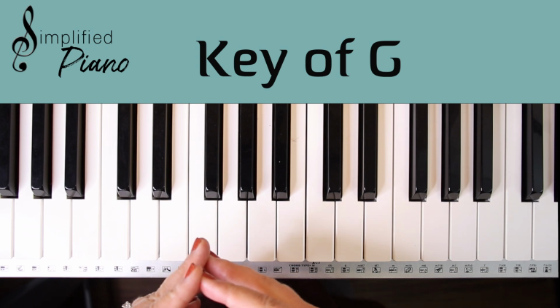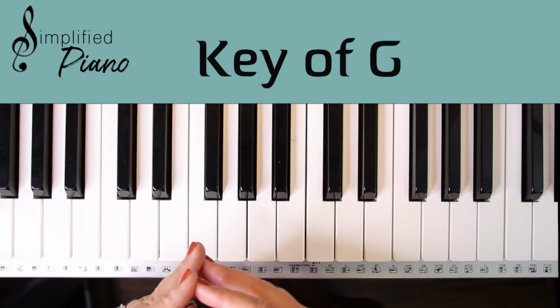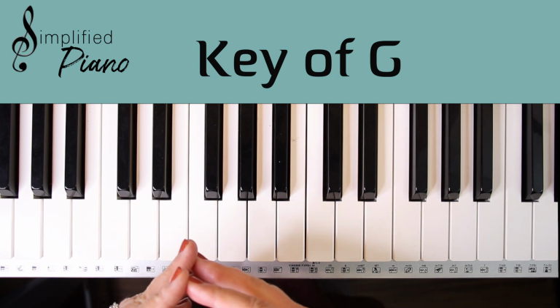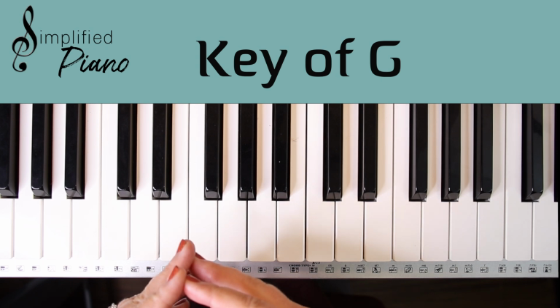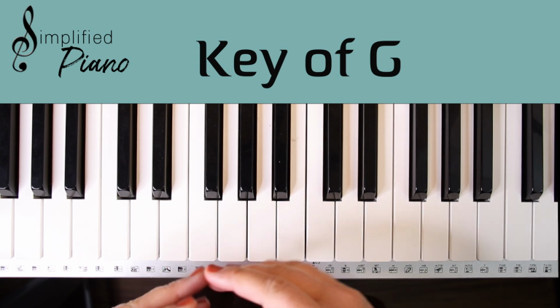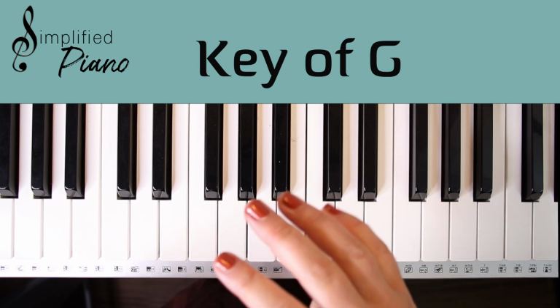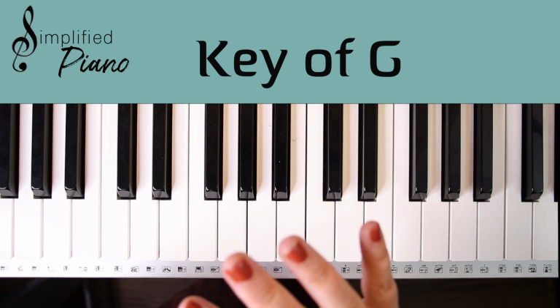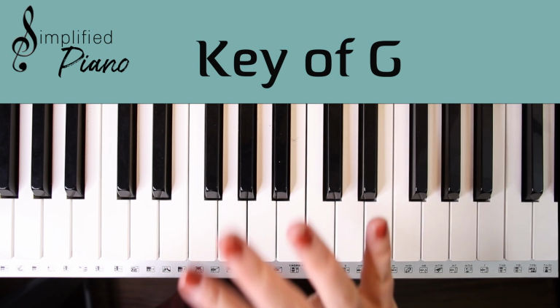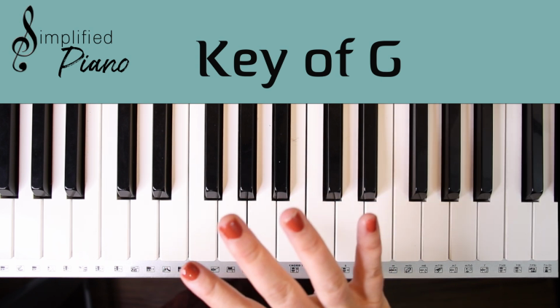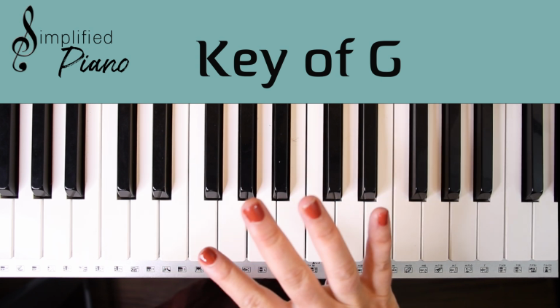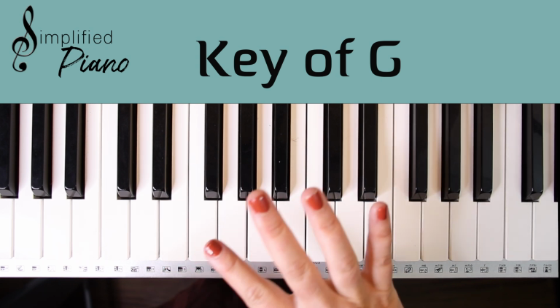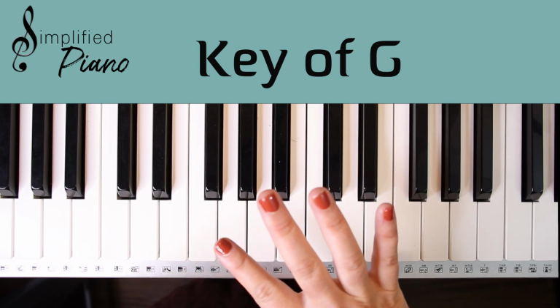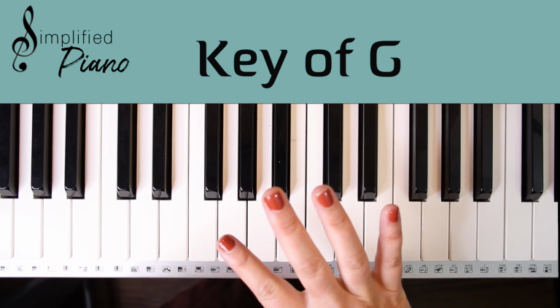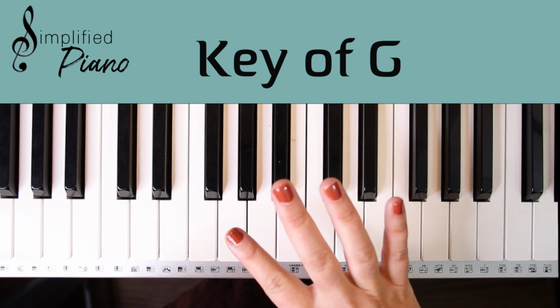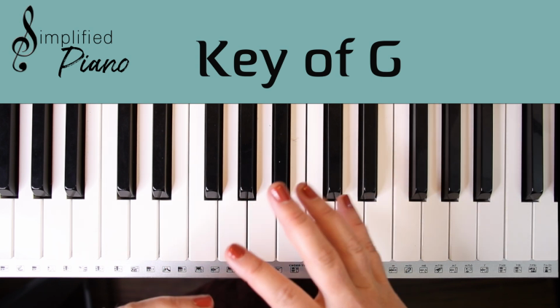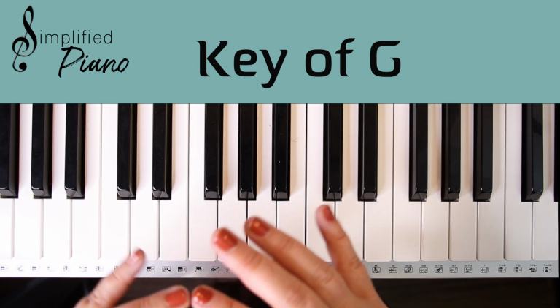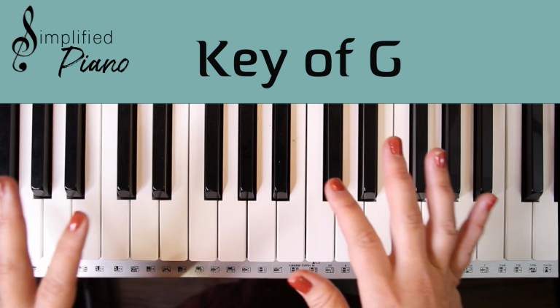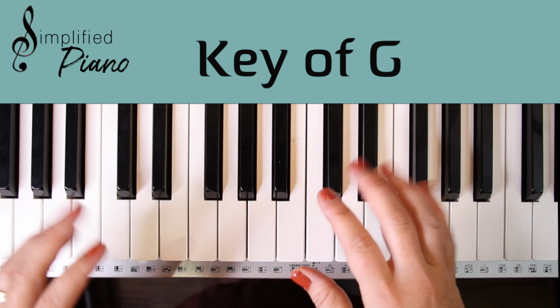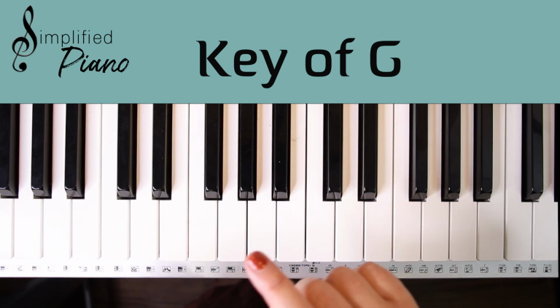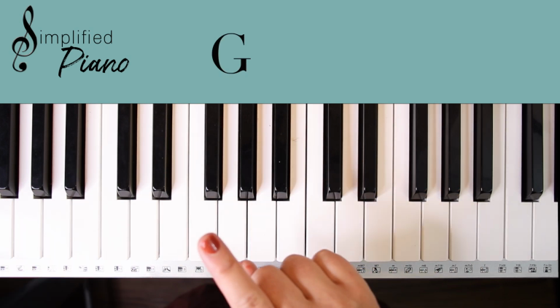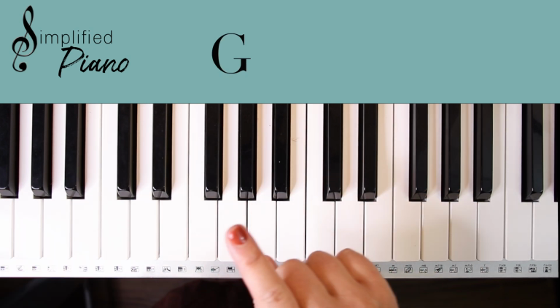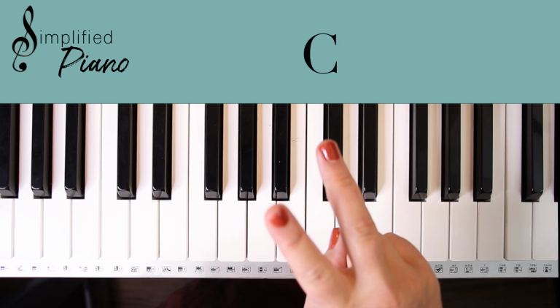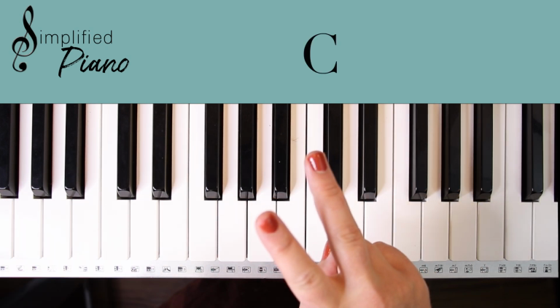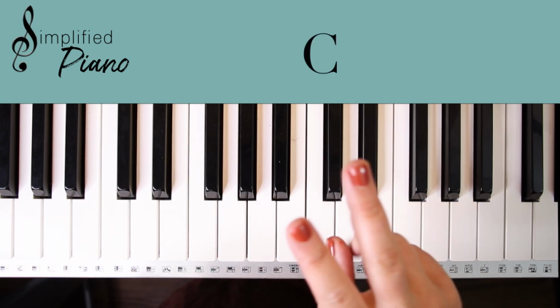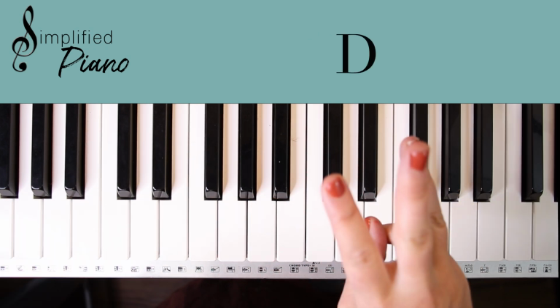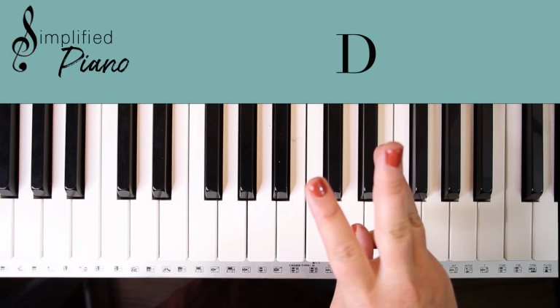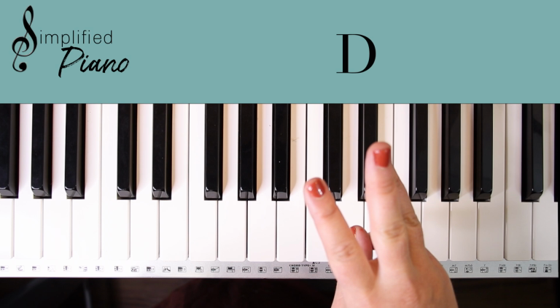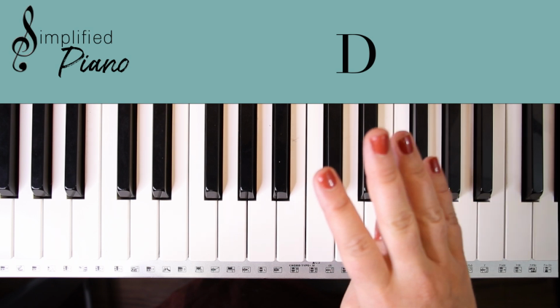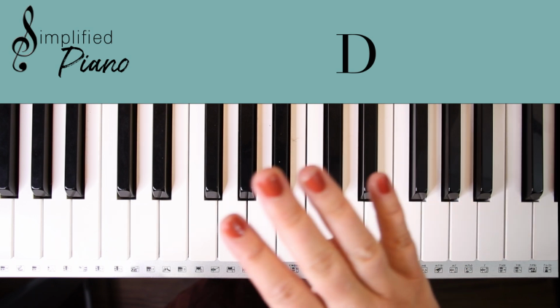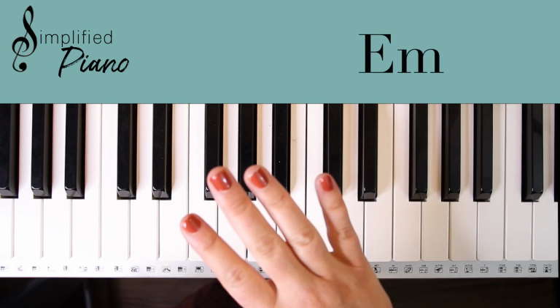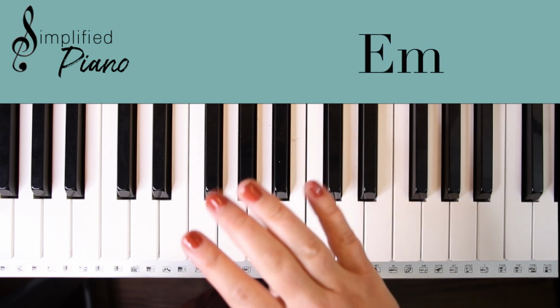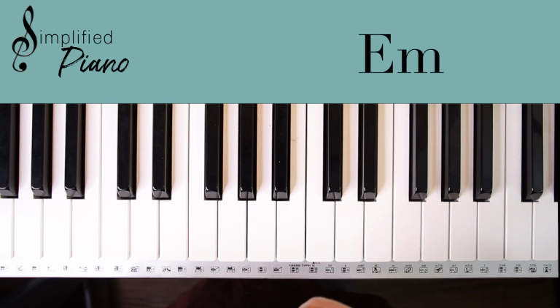Let's take a look at the four chords in this song. That's it: G, C, D, and our E minor.